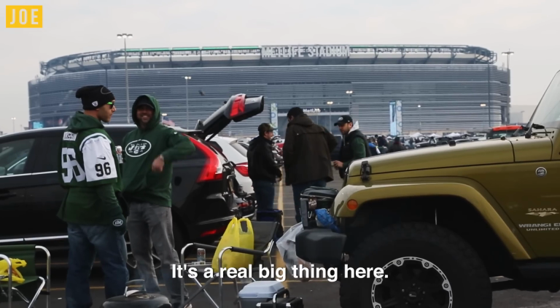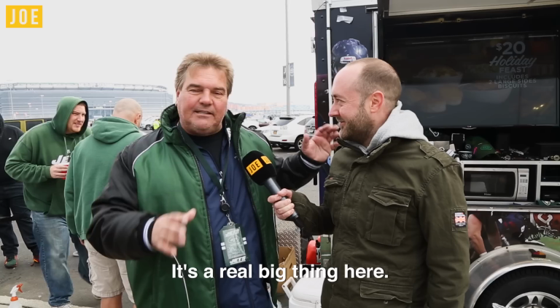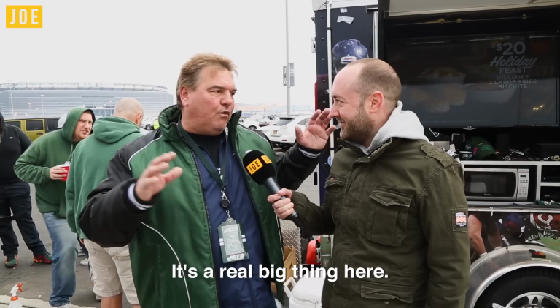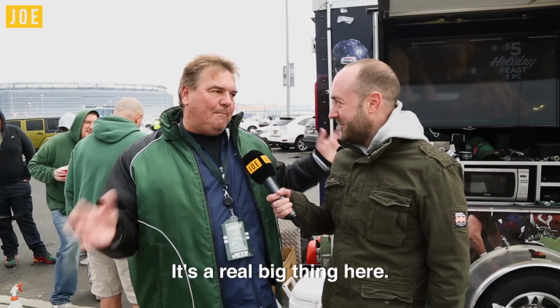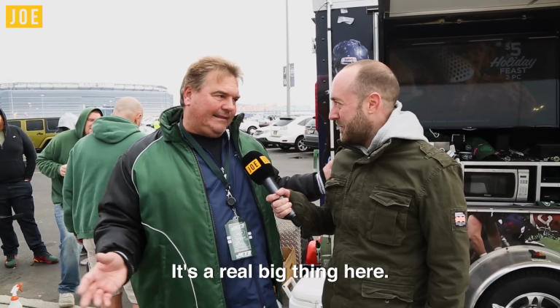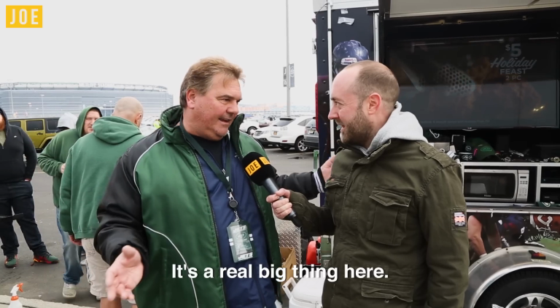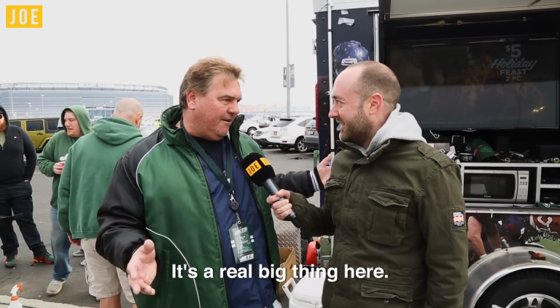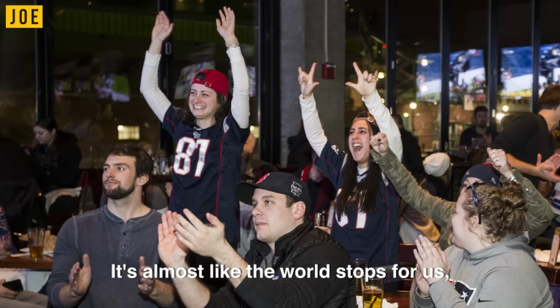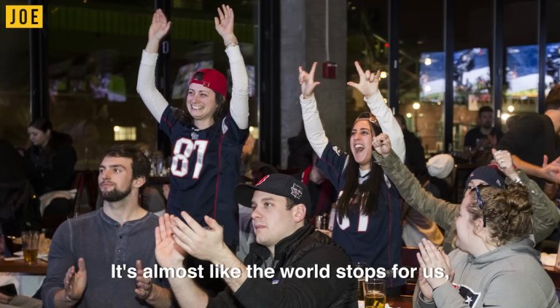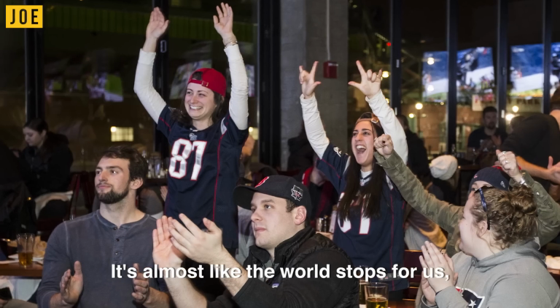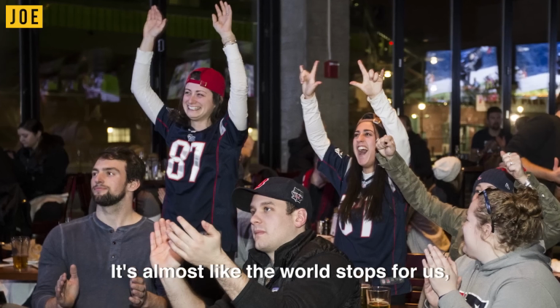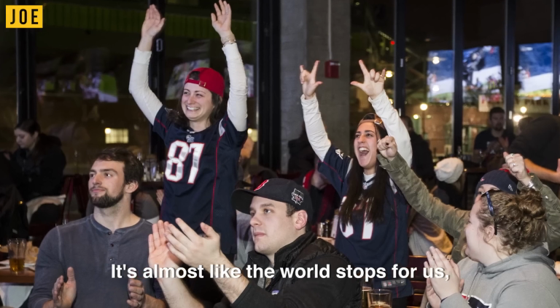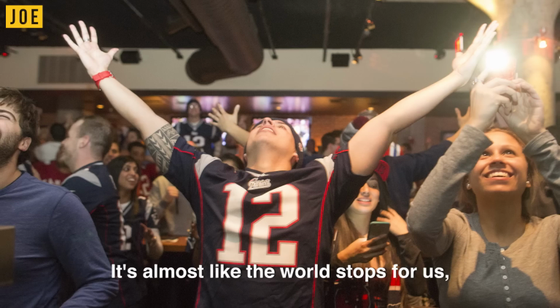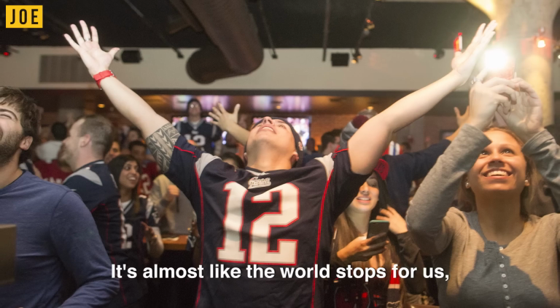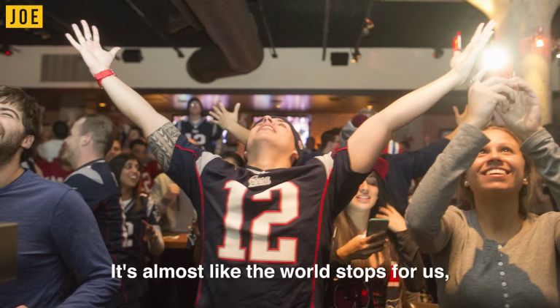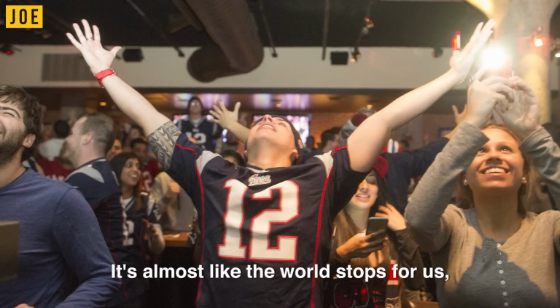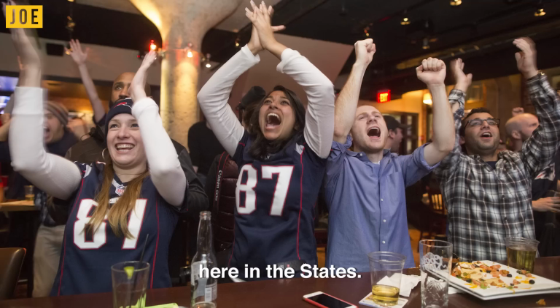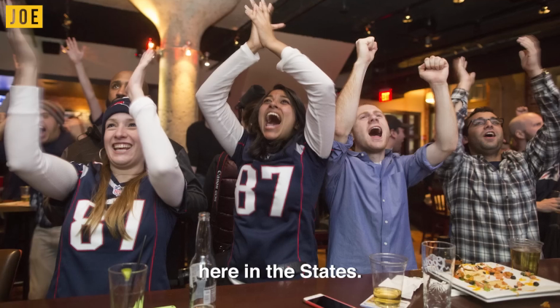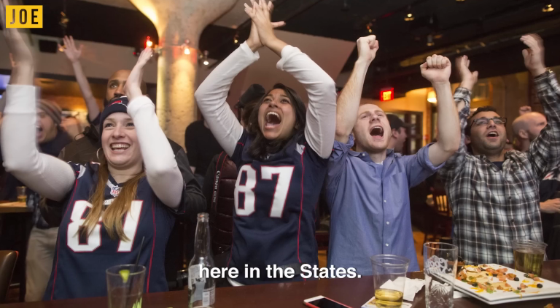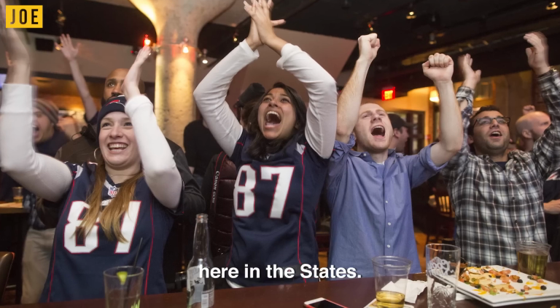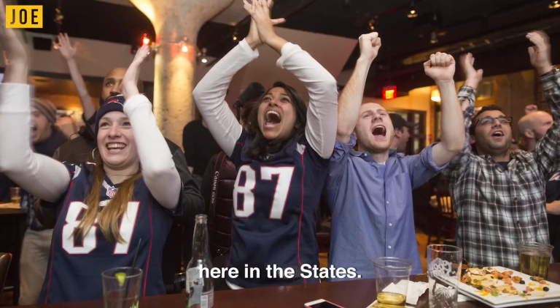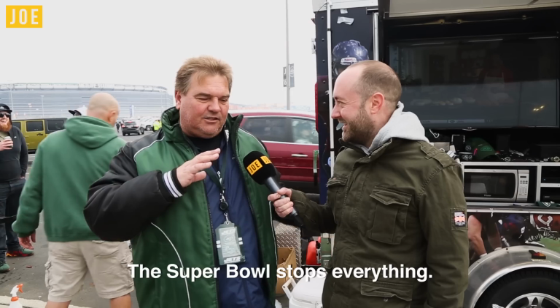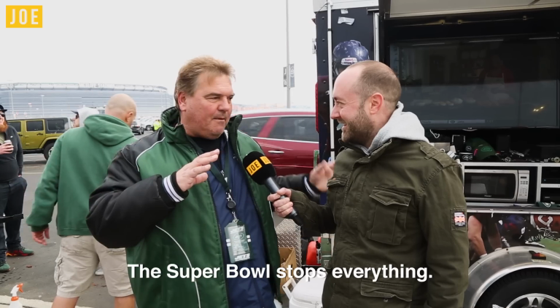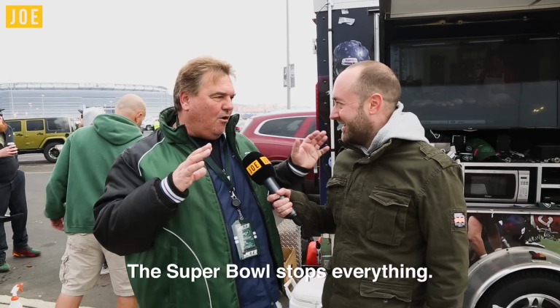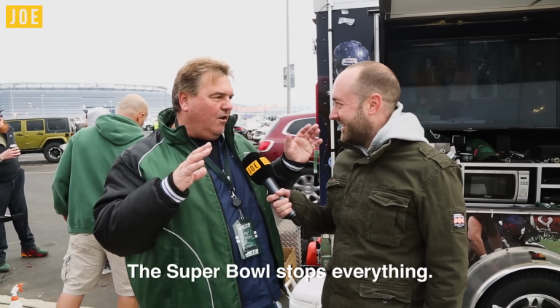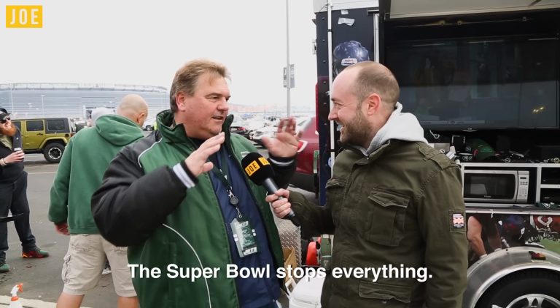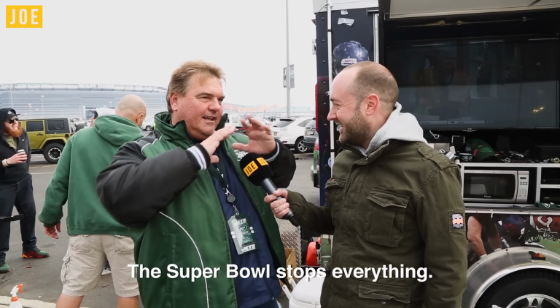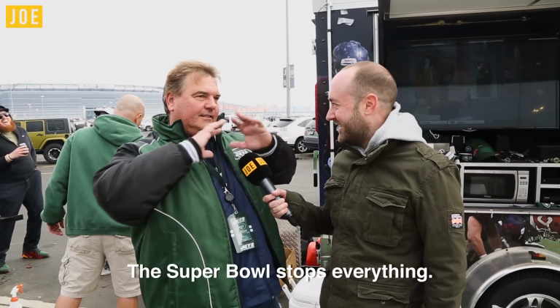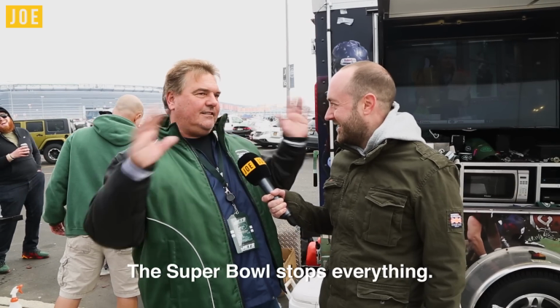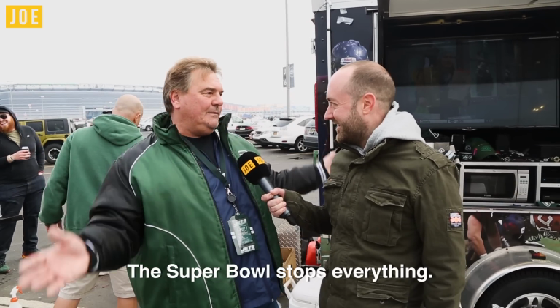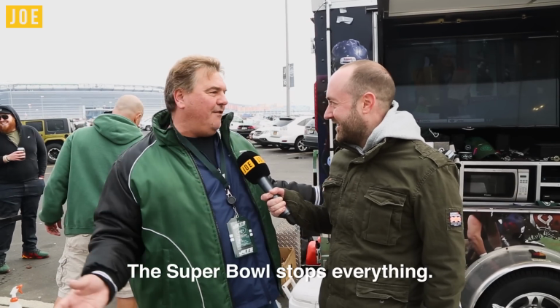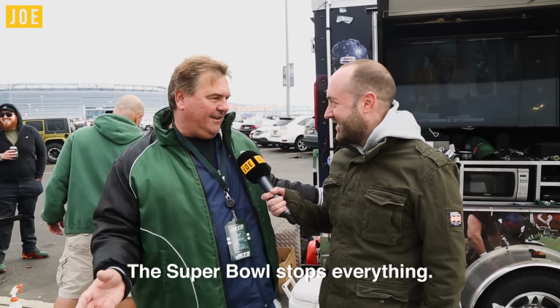It's a real big thing here. It's almost like the world stops for us here in the States — the Super Bowl stops everything.